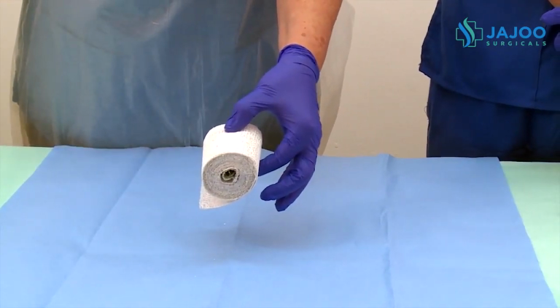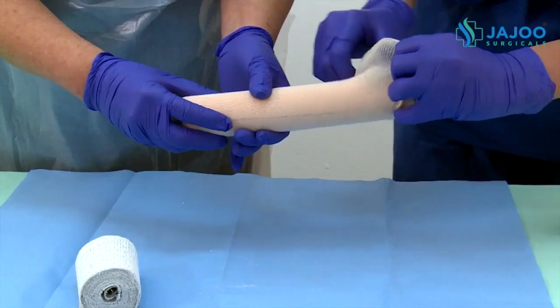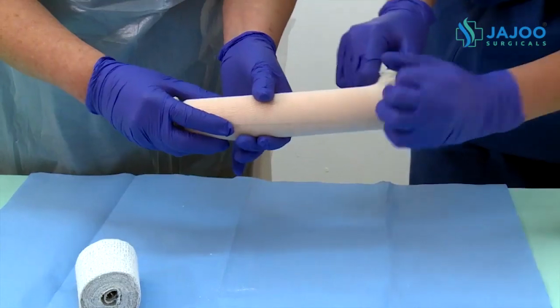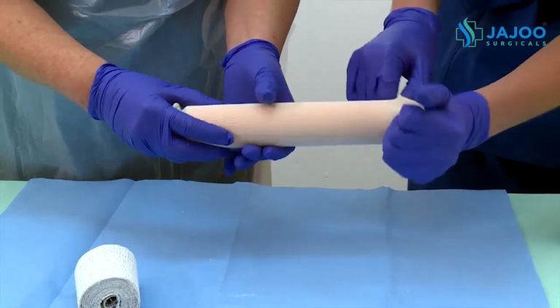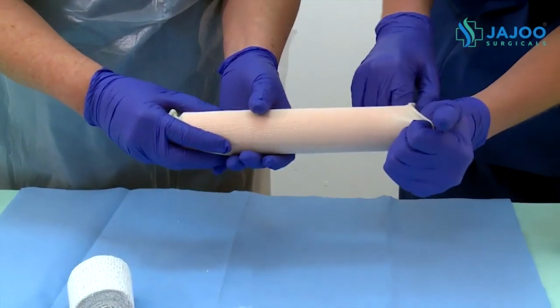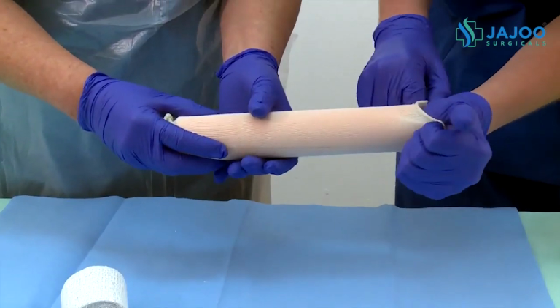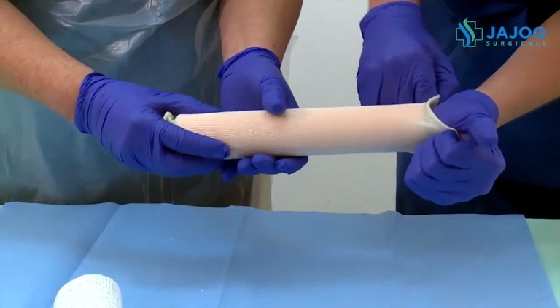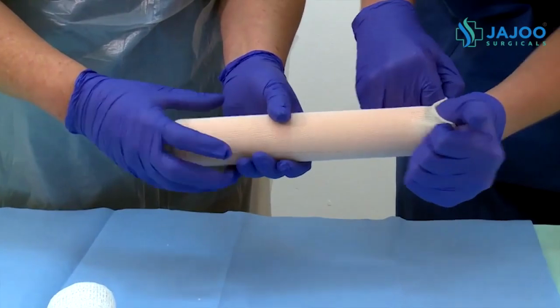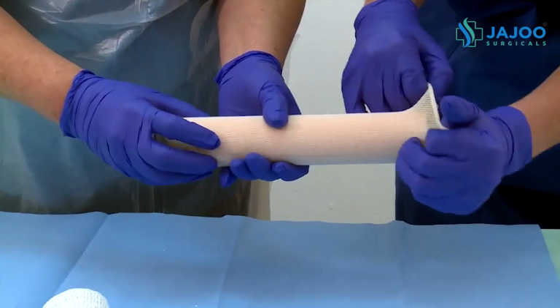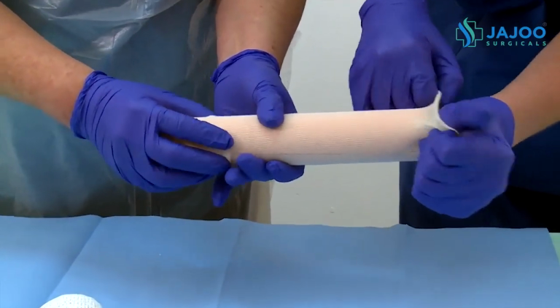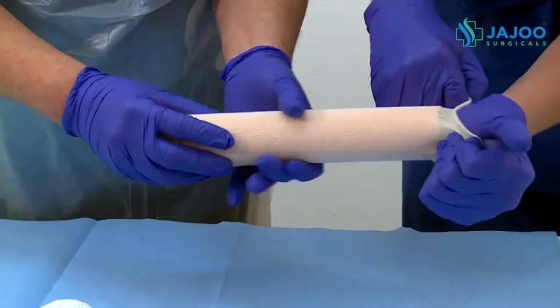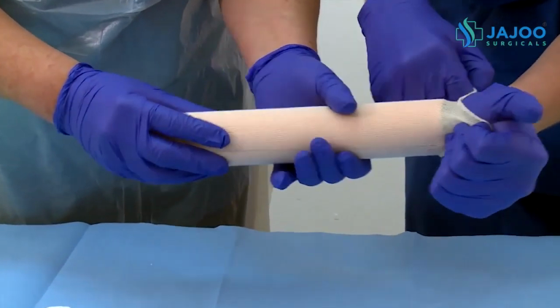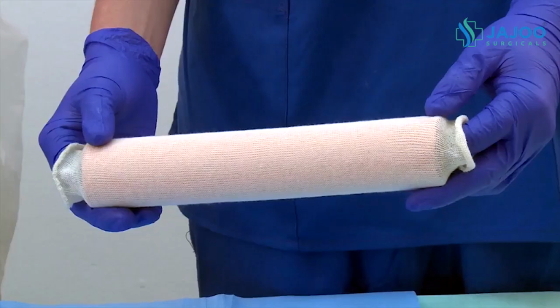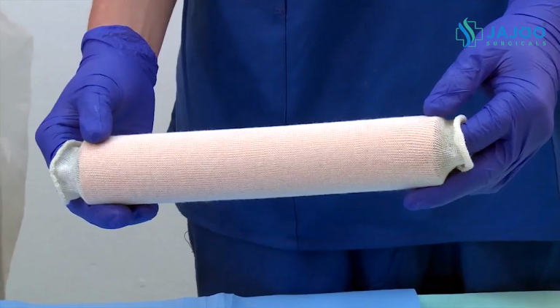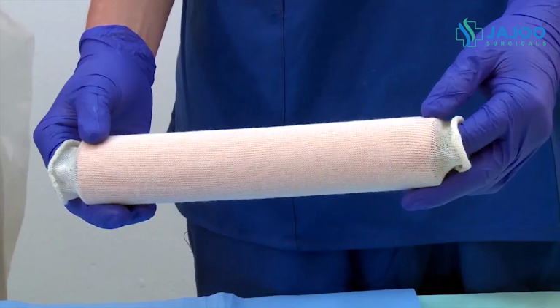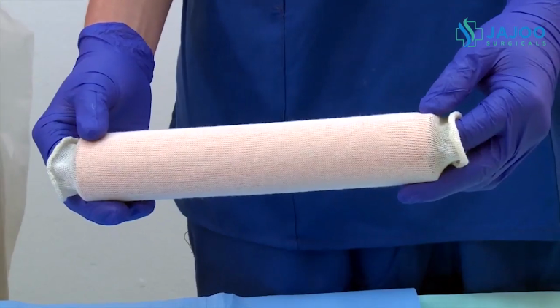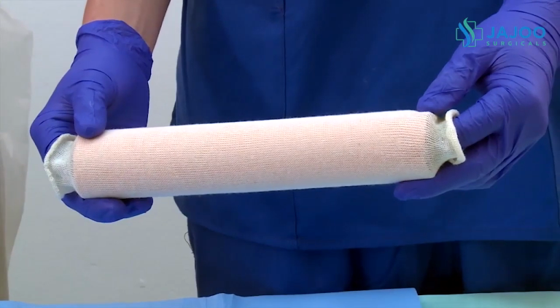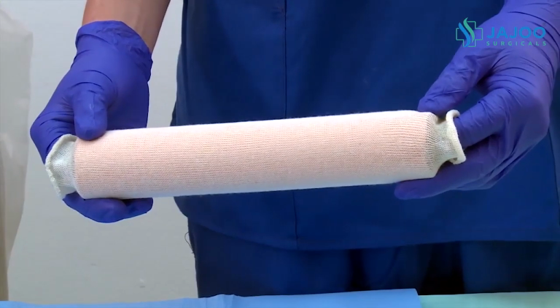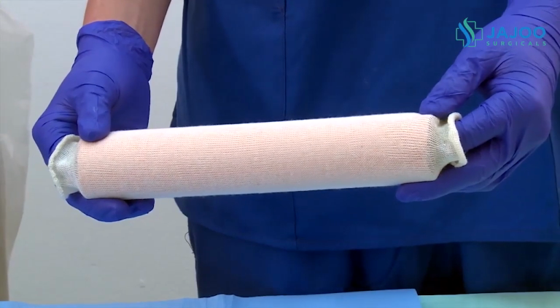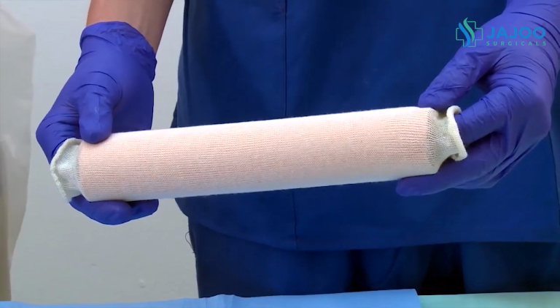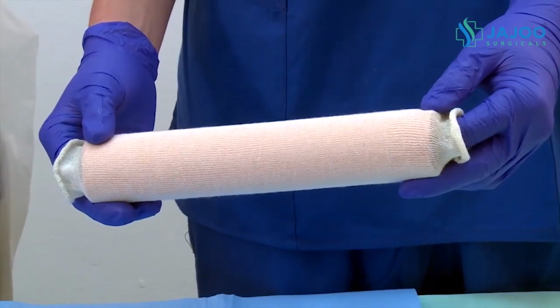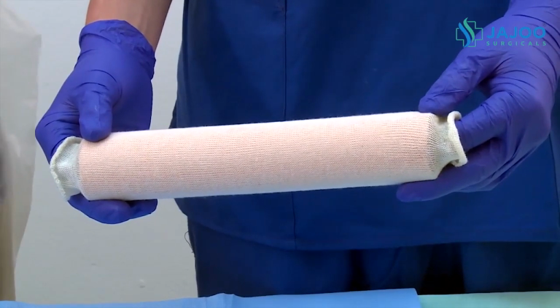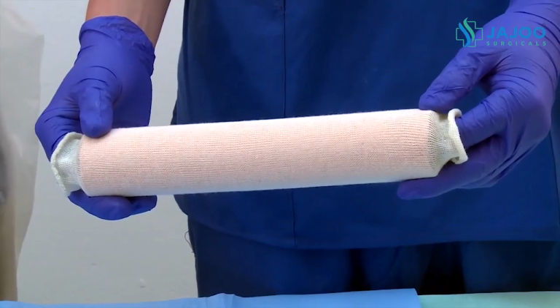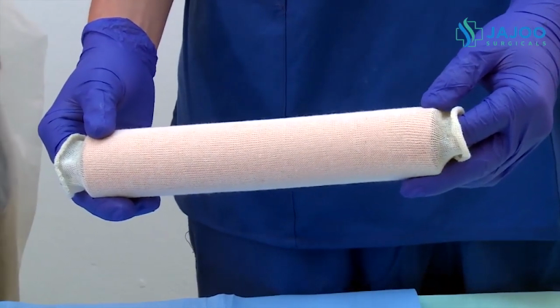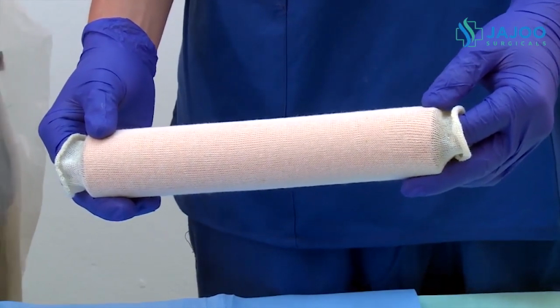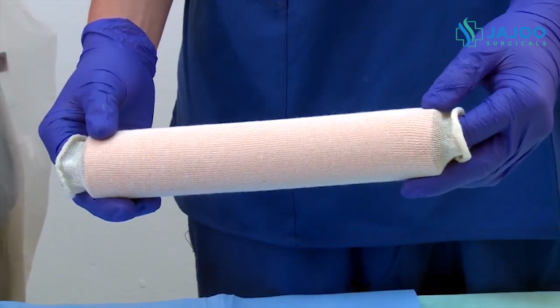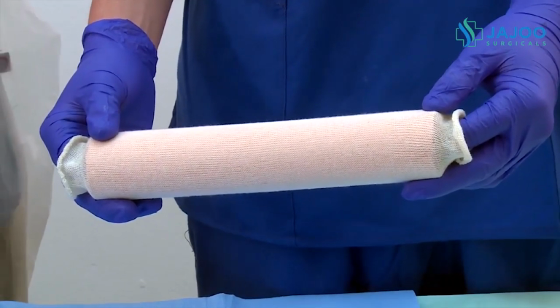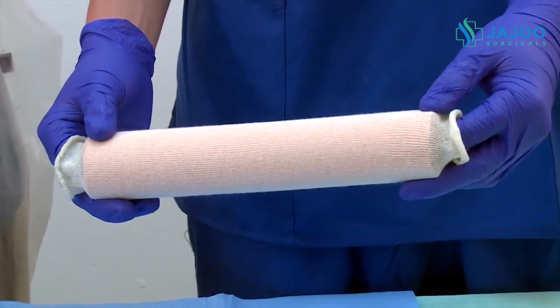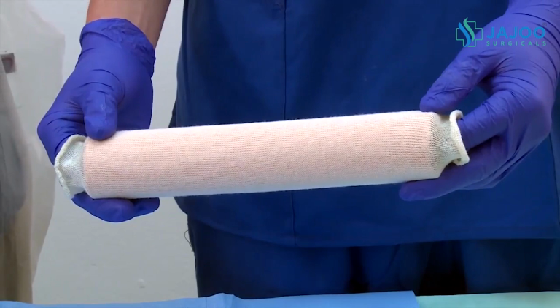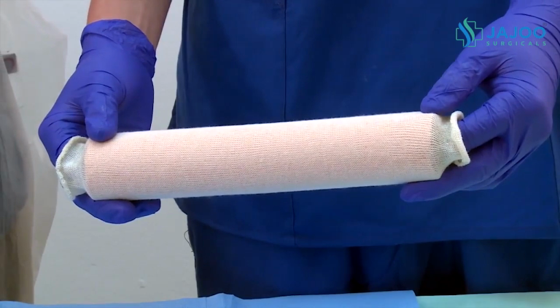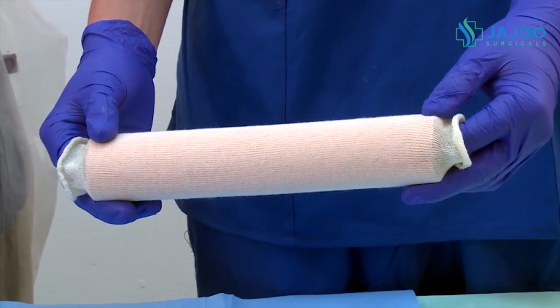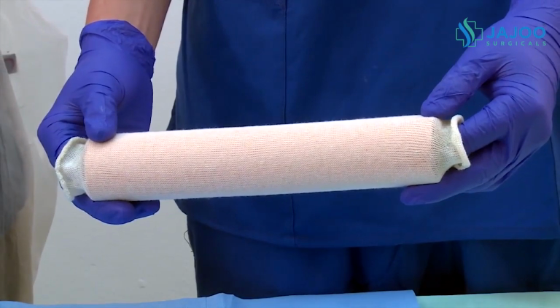Cover the arm with stockinette. Ask the assistant to hold and stabilize the arm with the fracture in a reduced position.